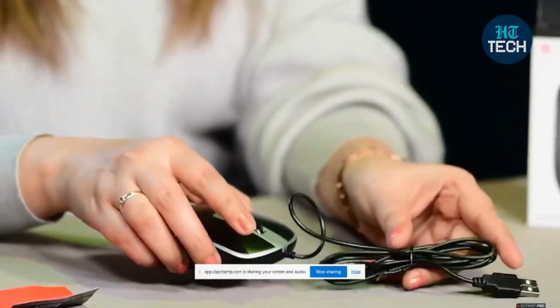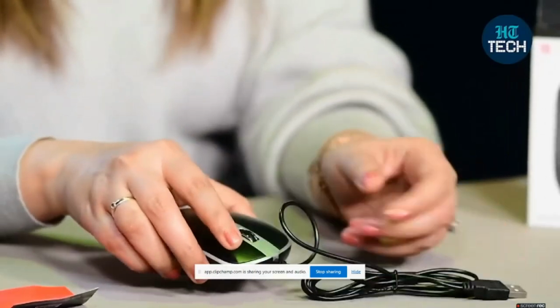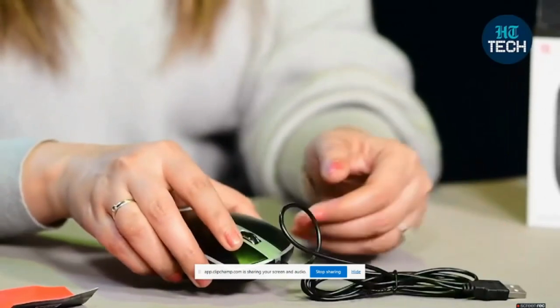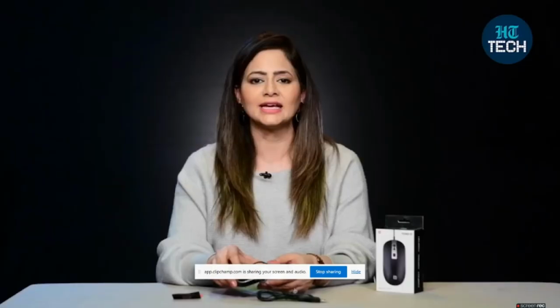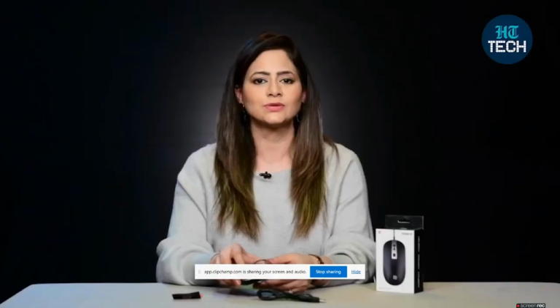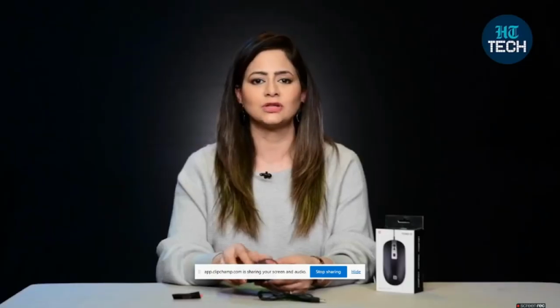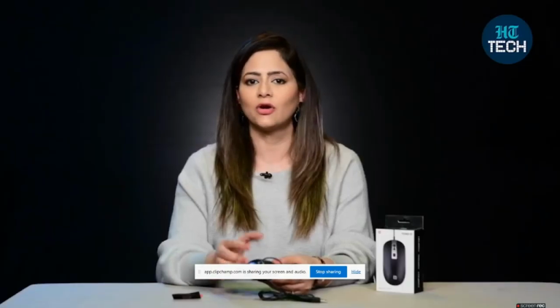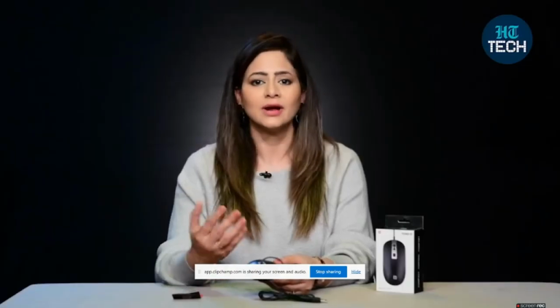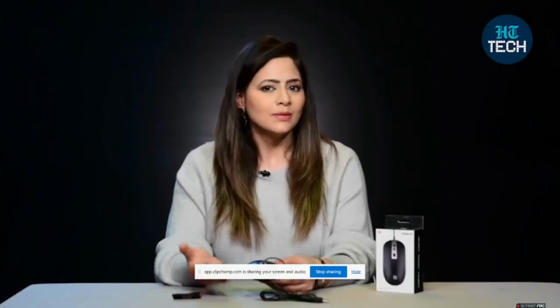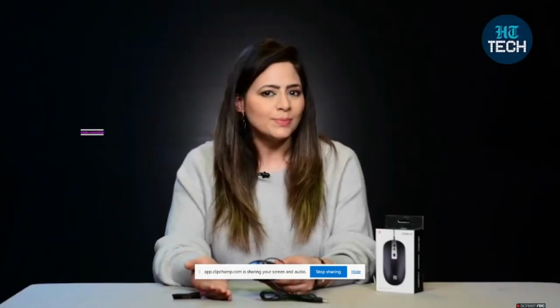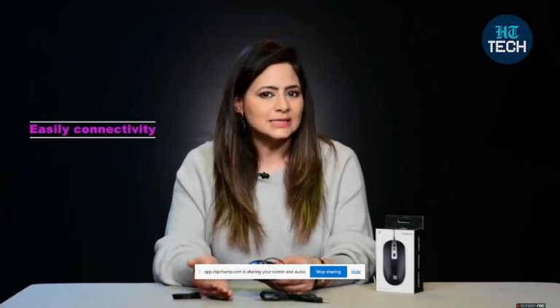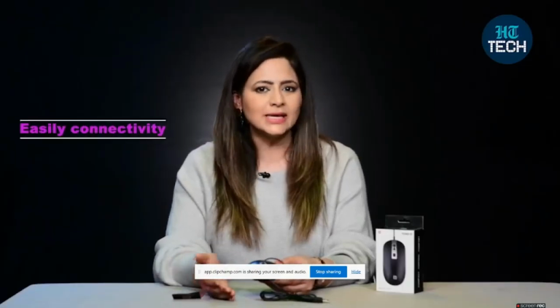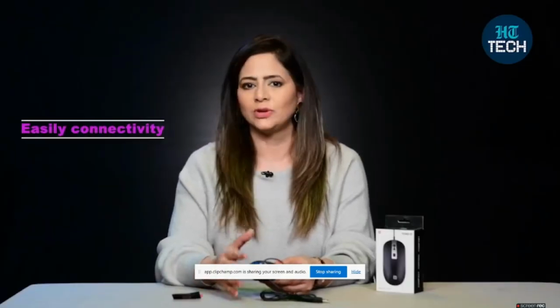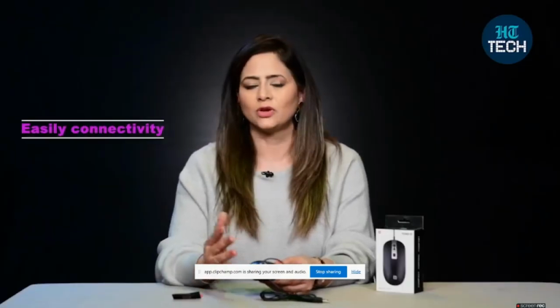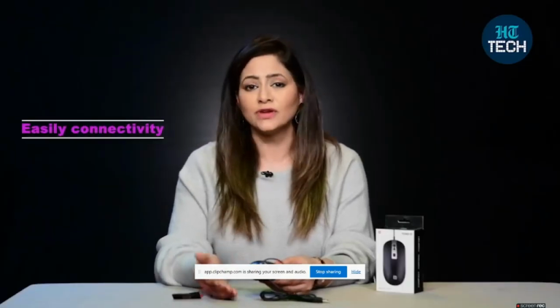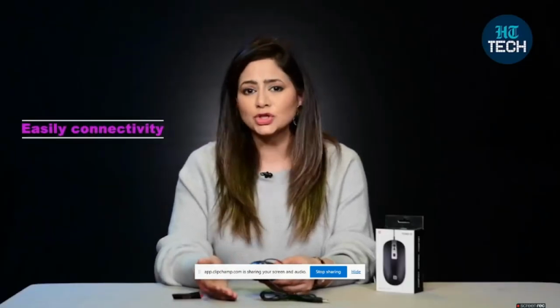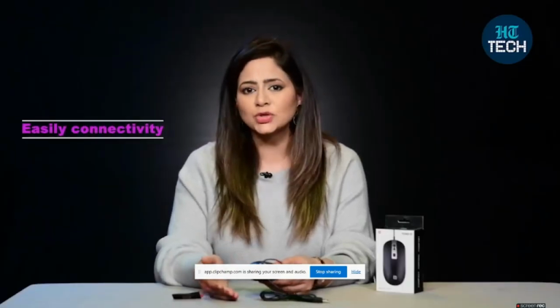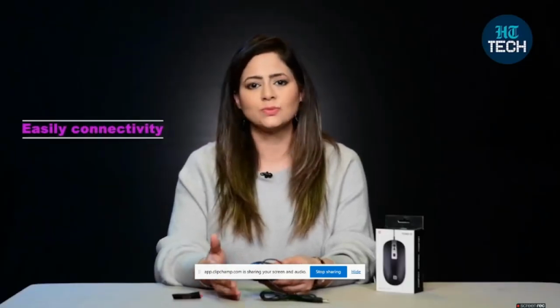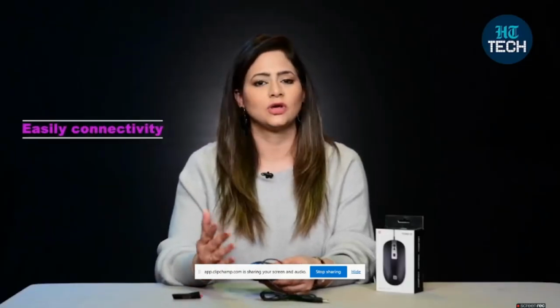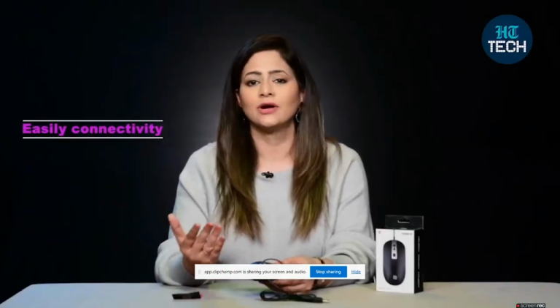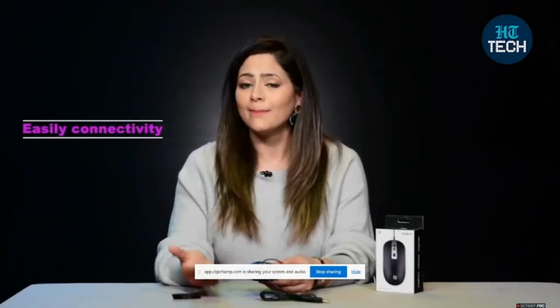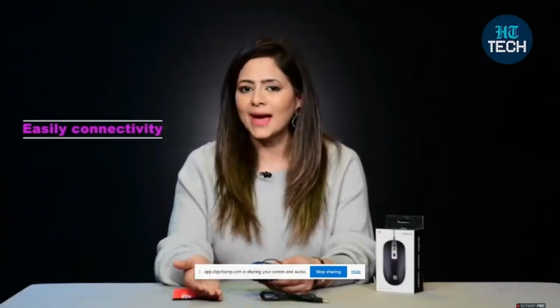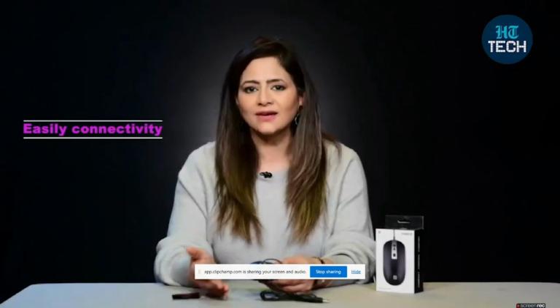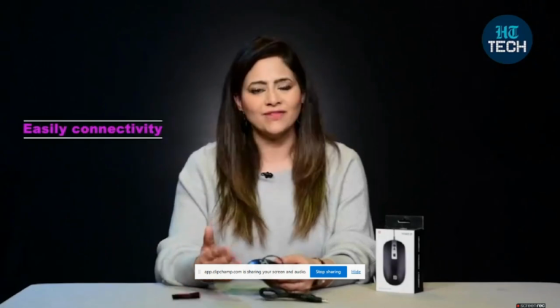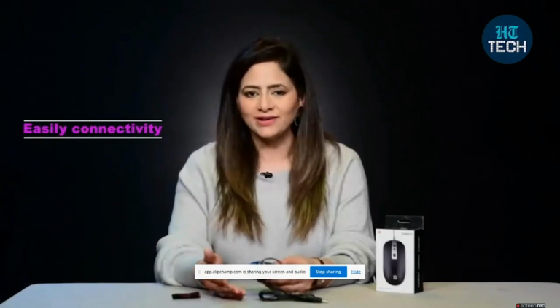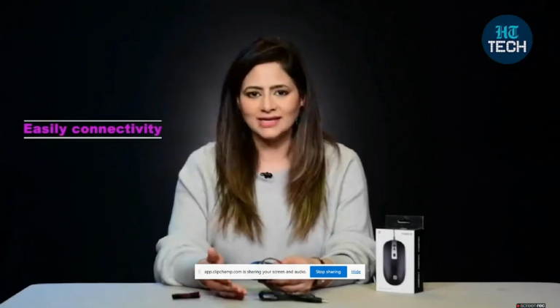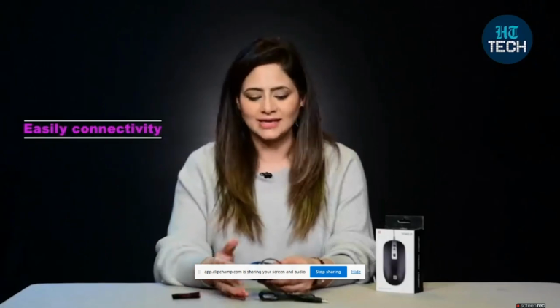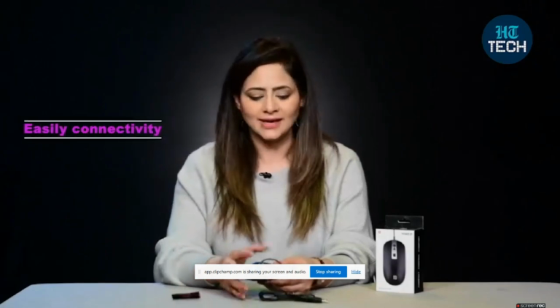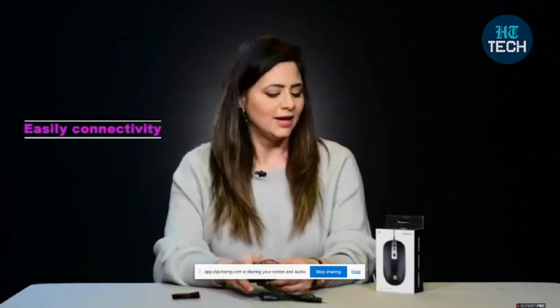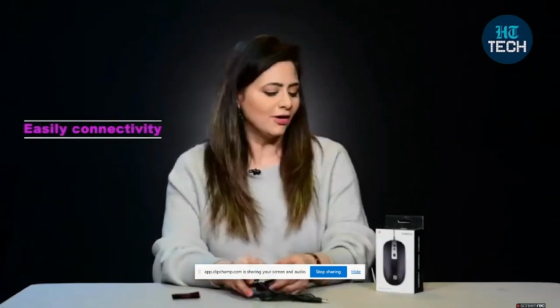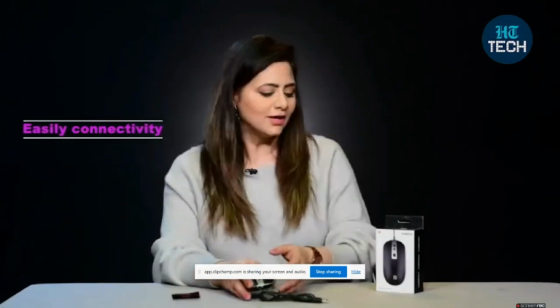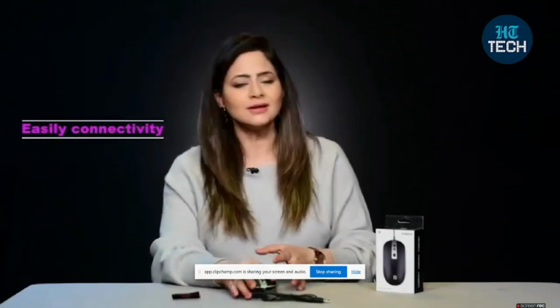This mouse you can easily connect with your PC, with your Windows, with your Mac very easily.